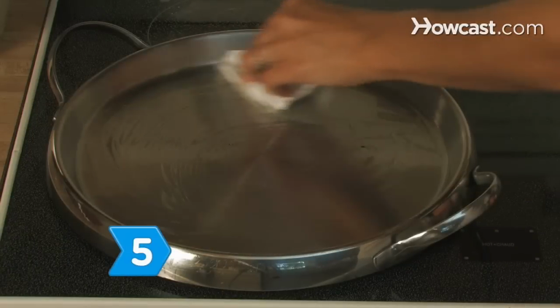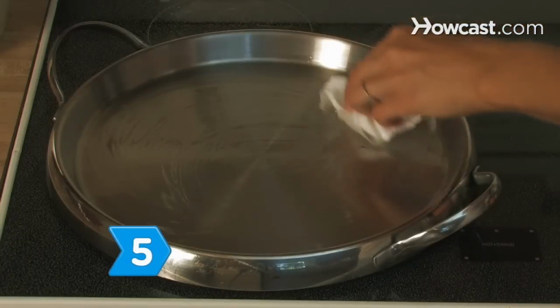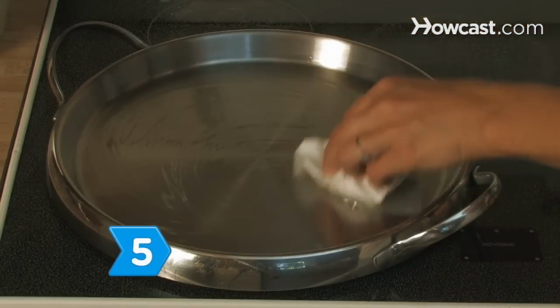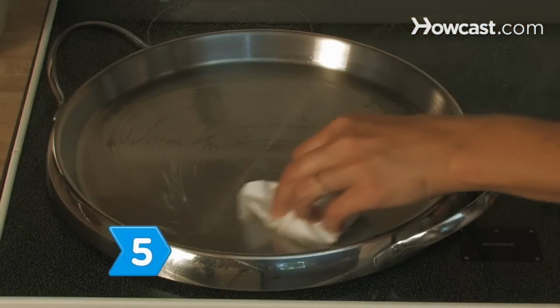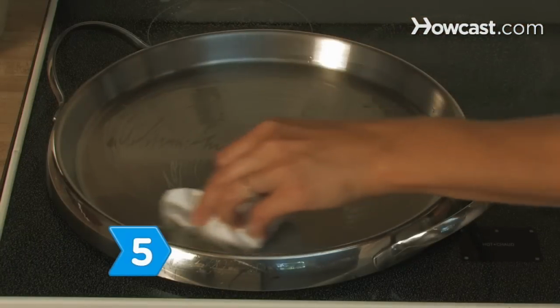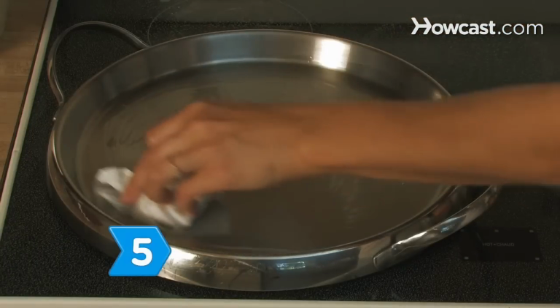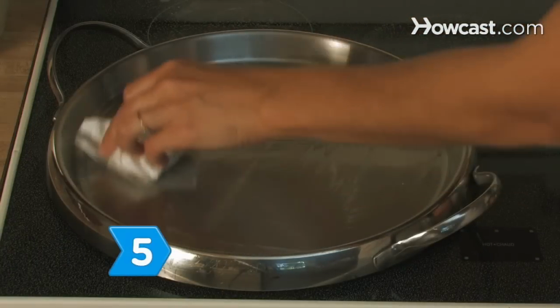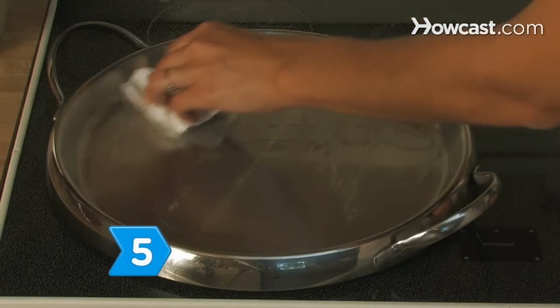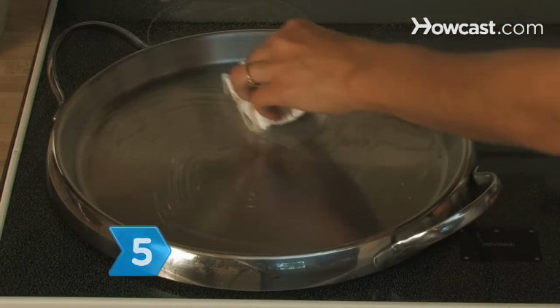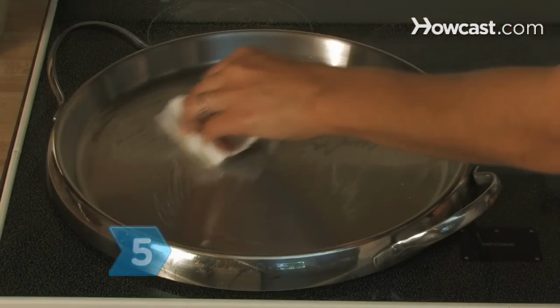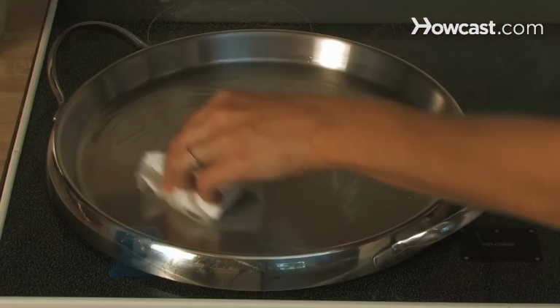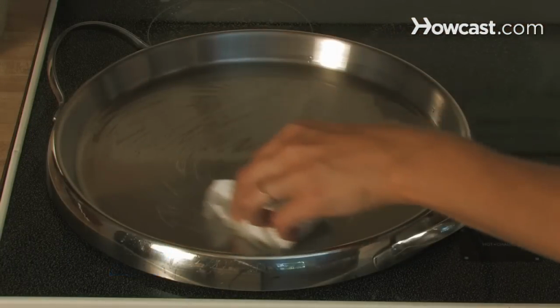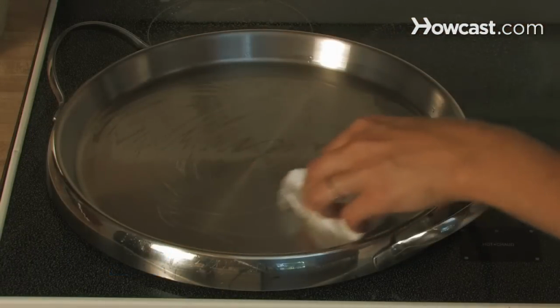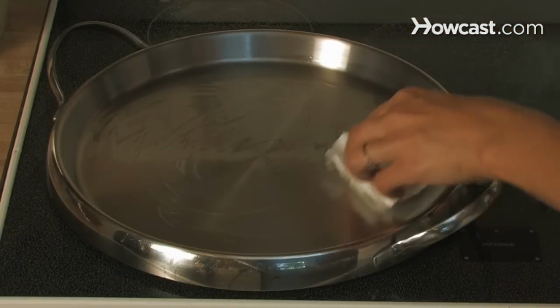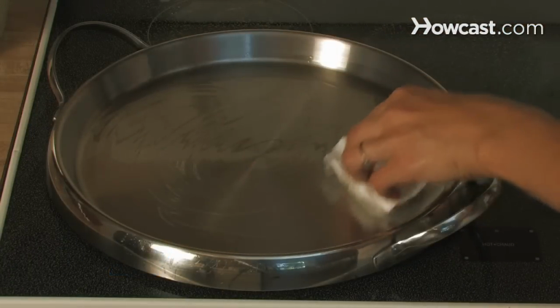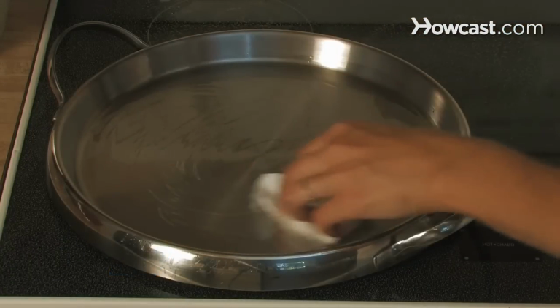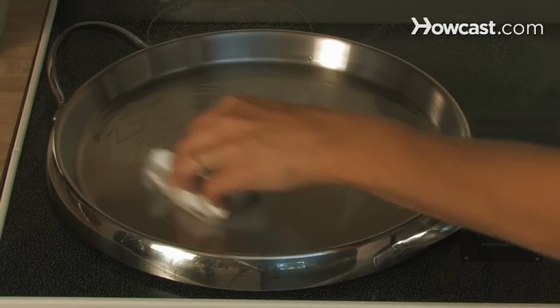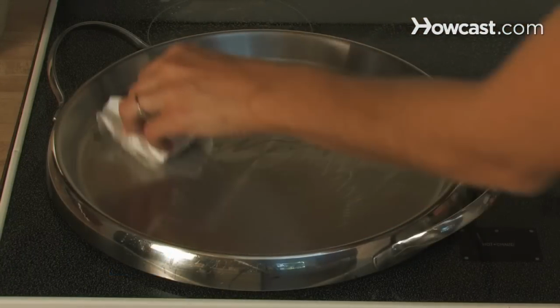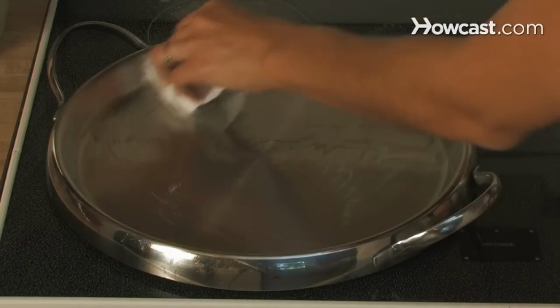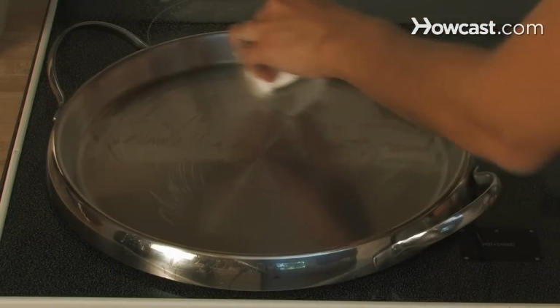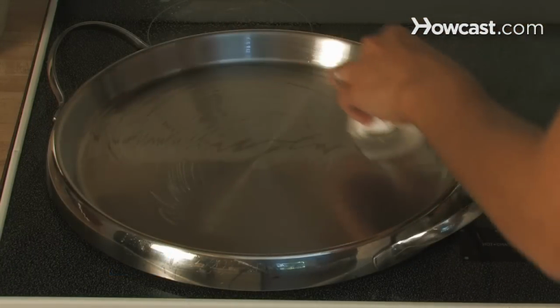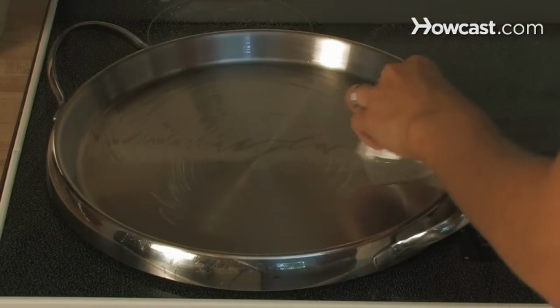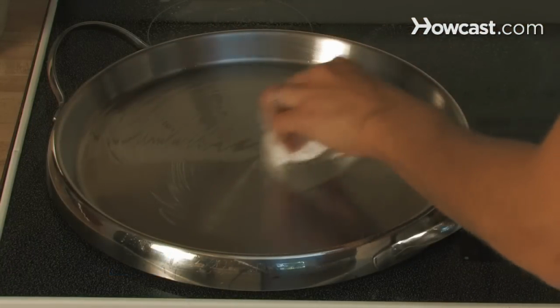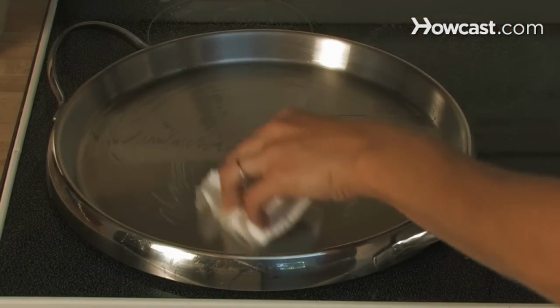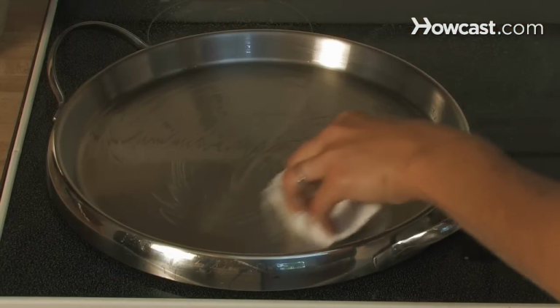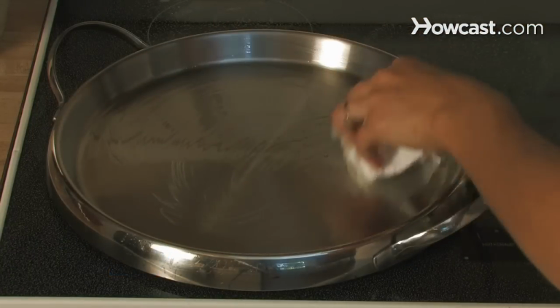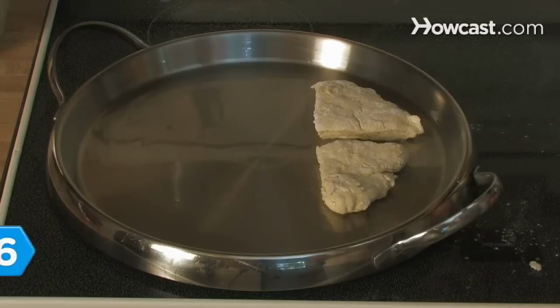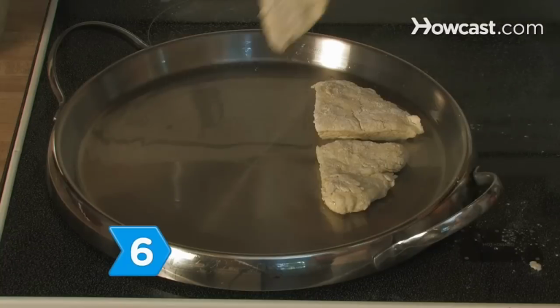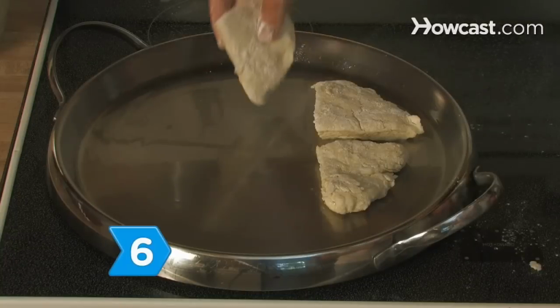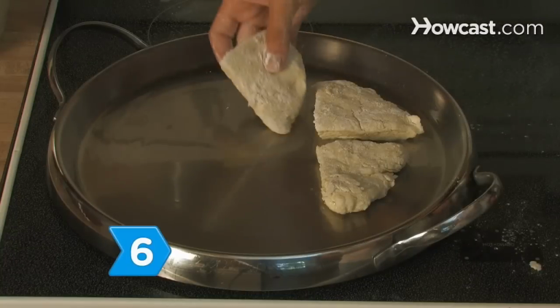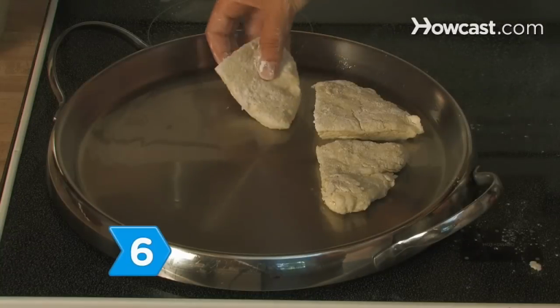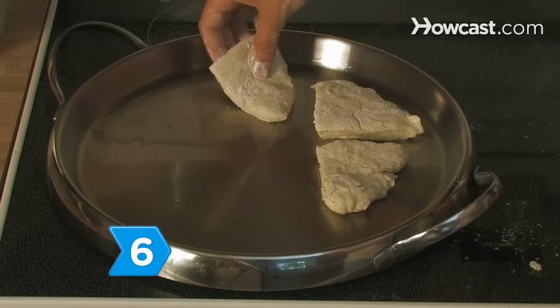Step 5. Heat the griddle or pan over low heat and lightly oil the surface.